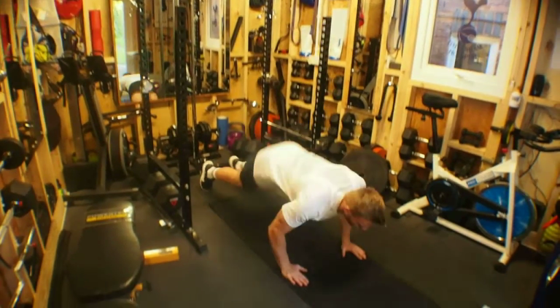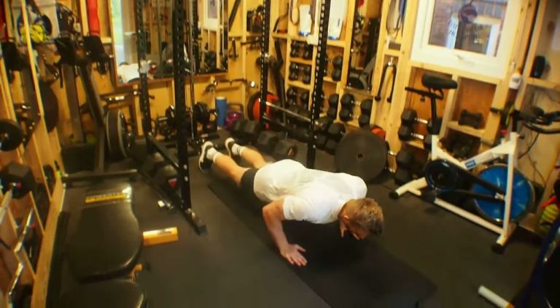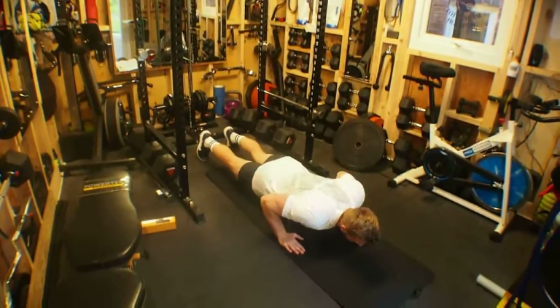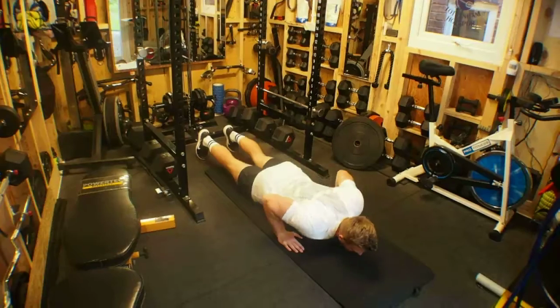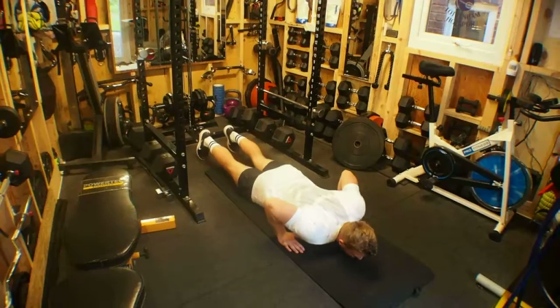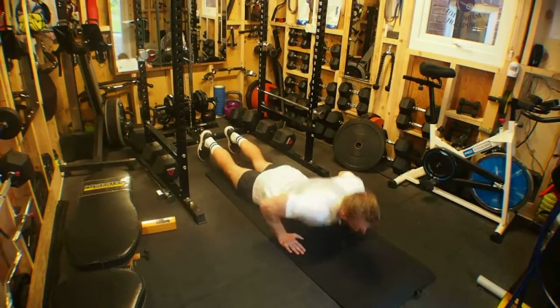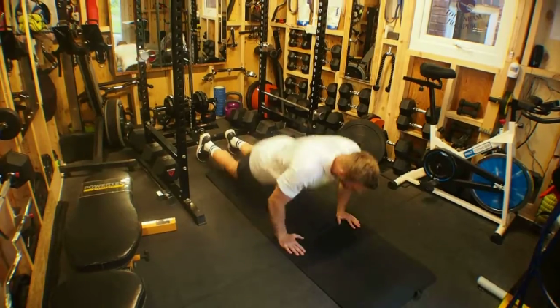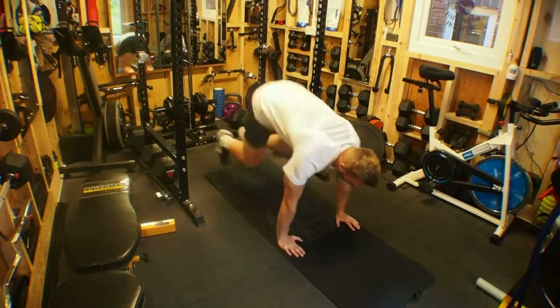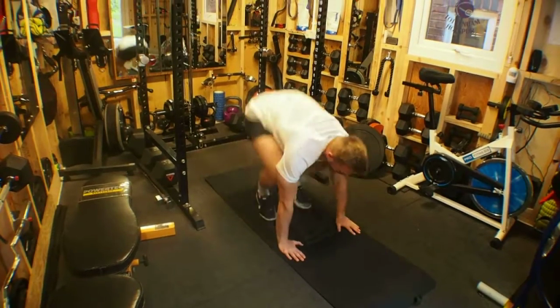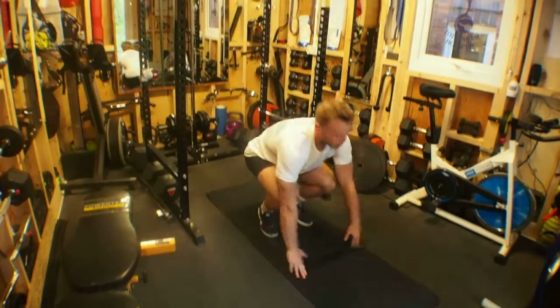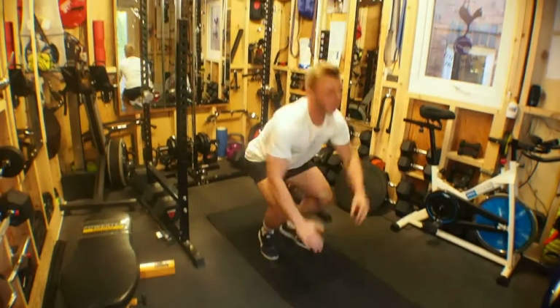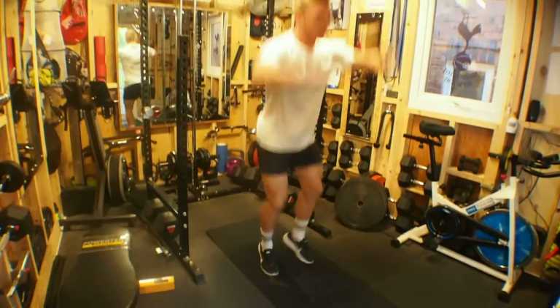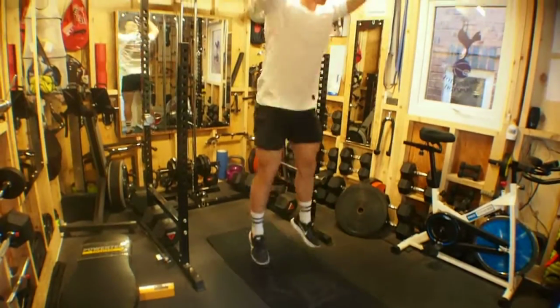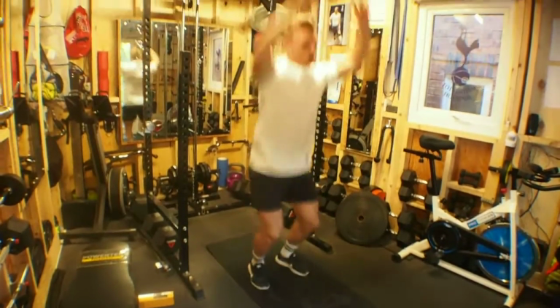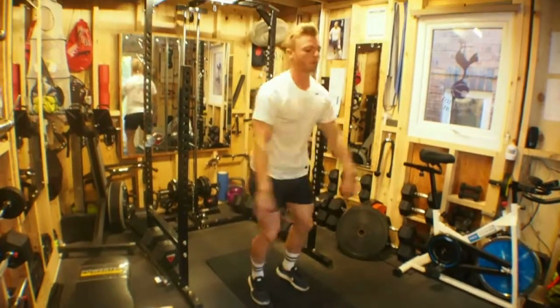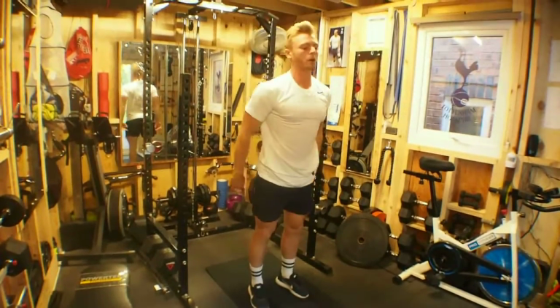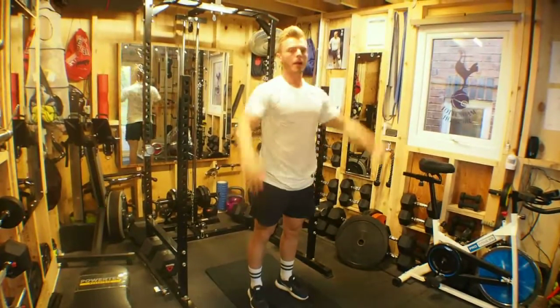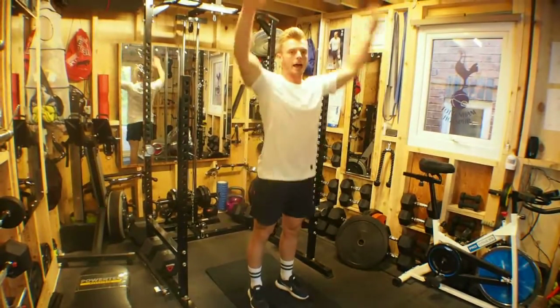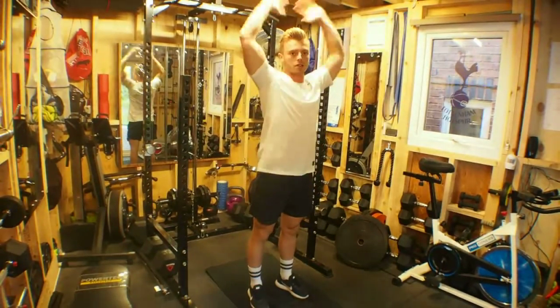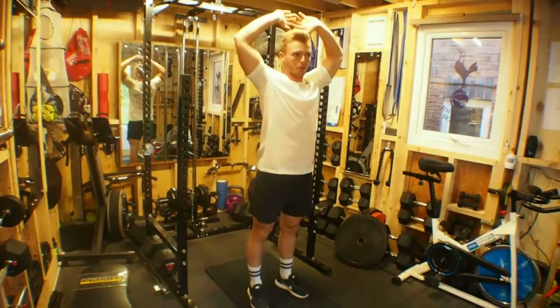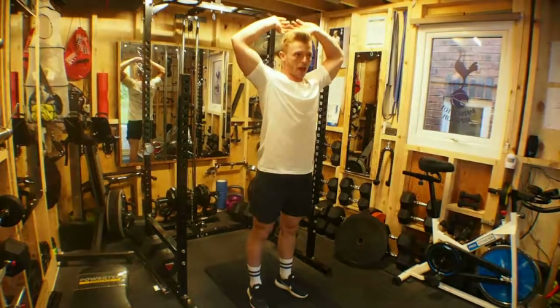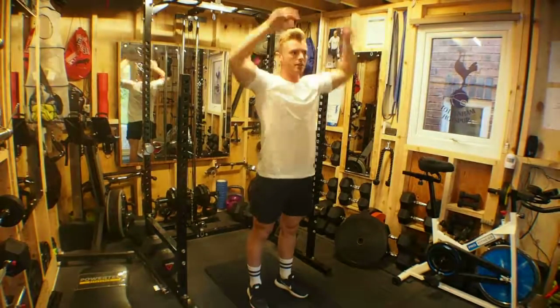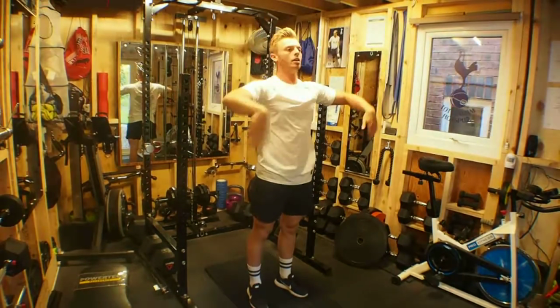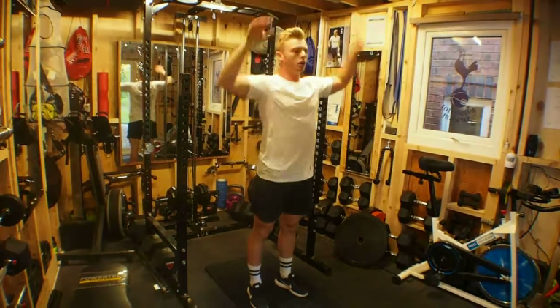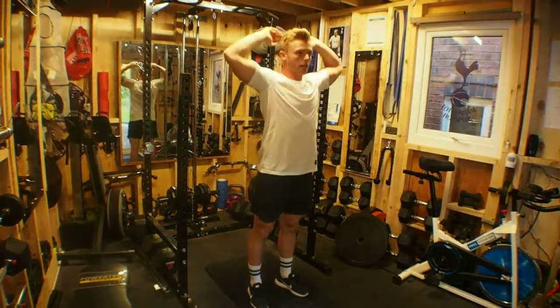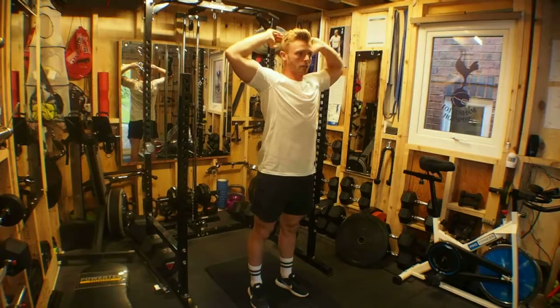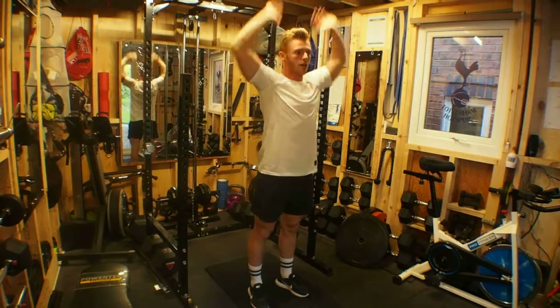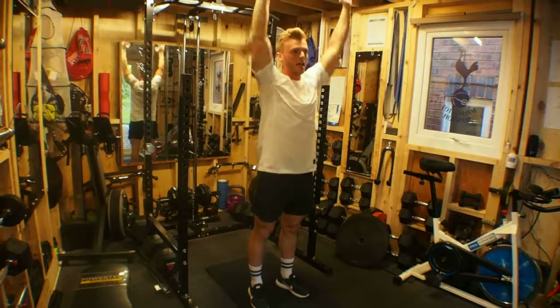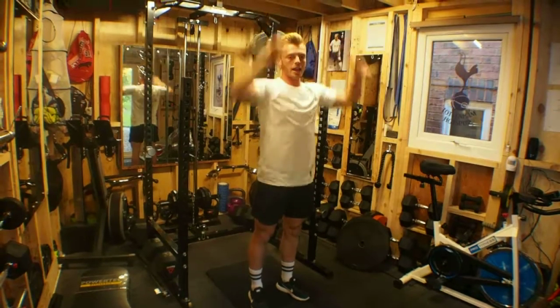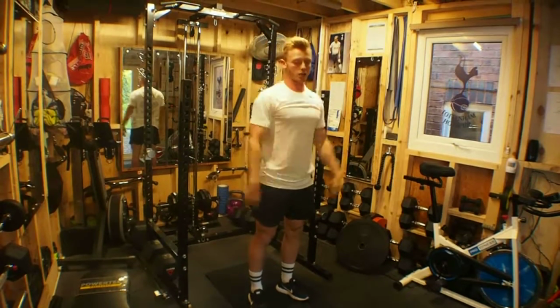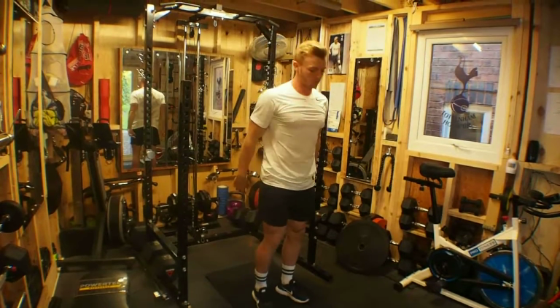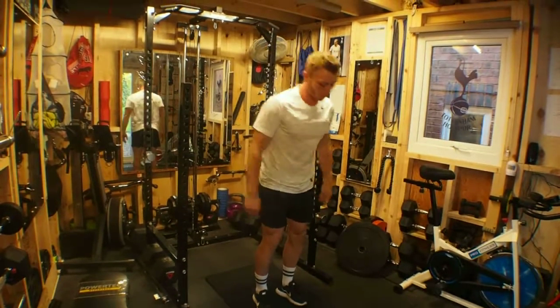Drop down, touch the floor, pop back in, jump up. Hands go above the head or at least on the side of the head as you jump up.